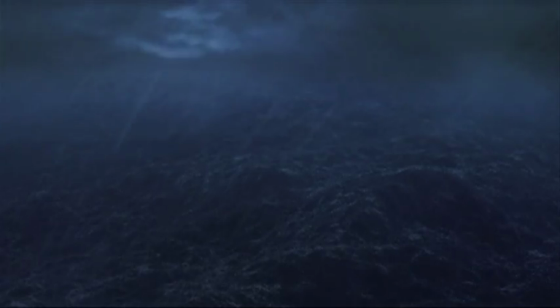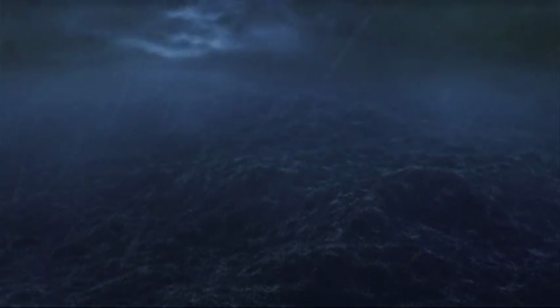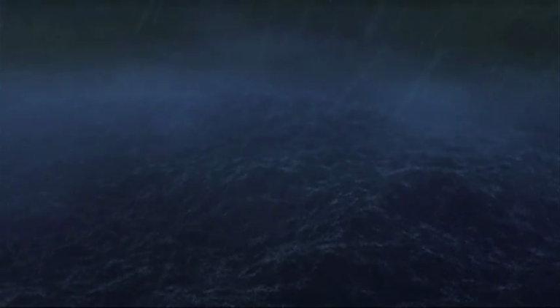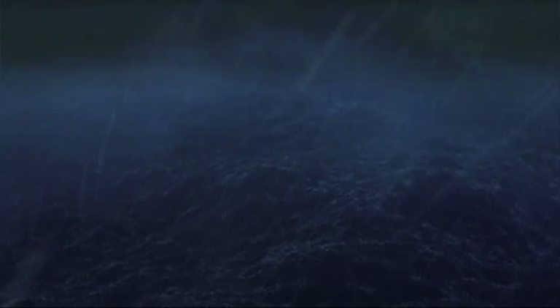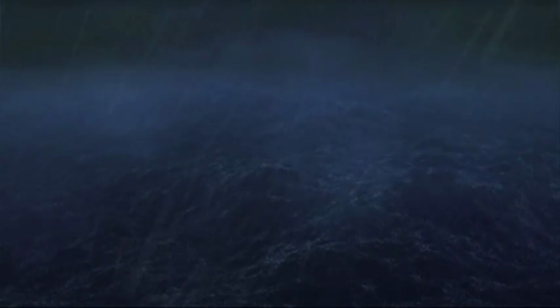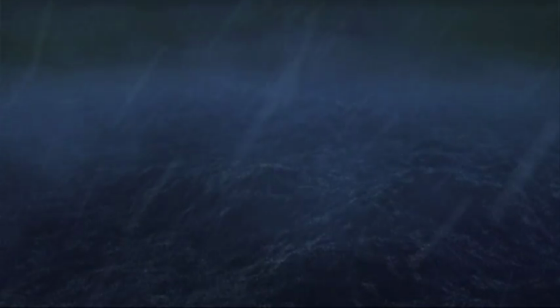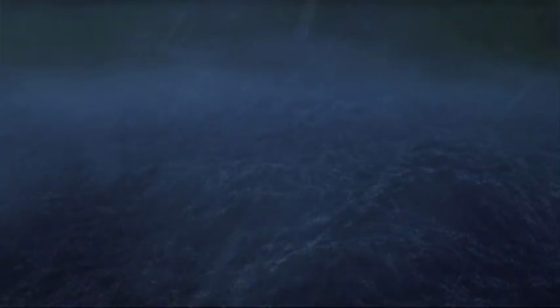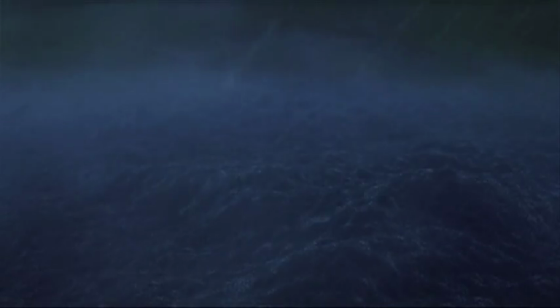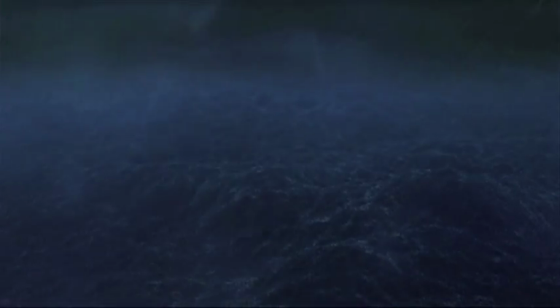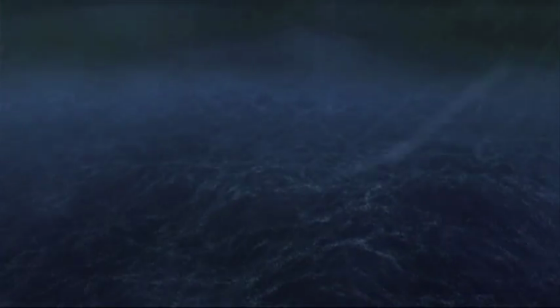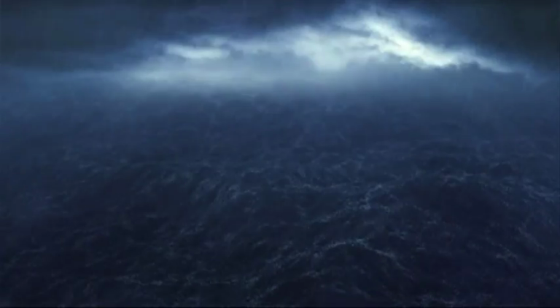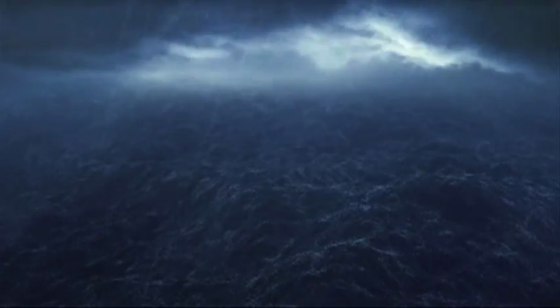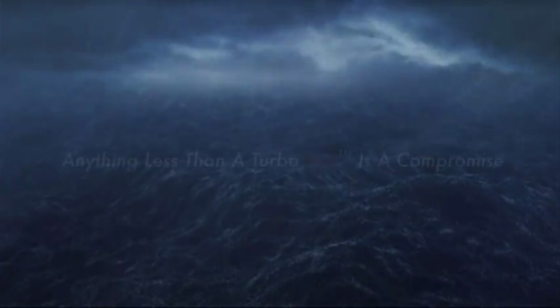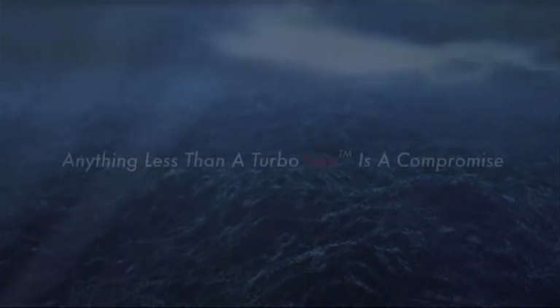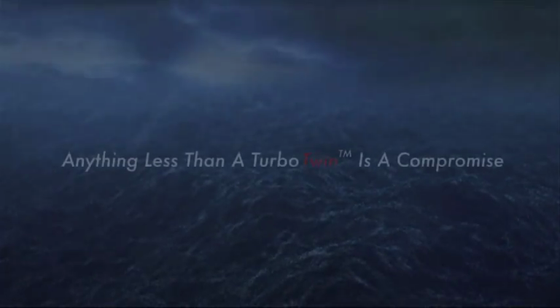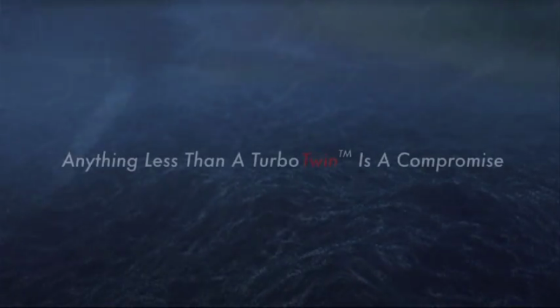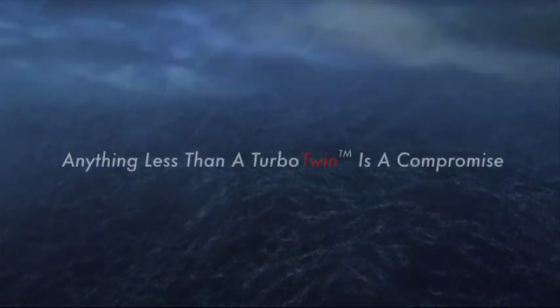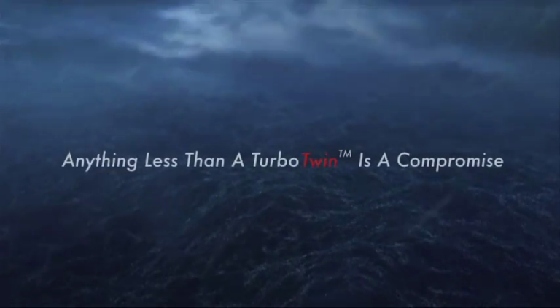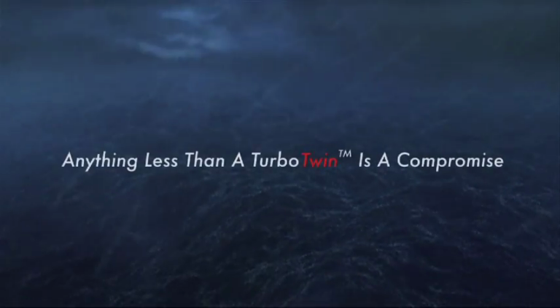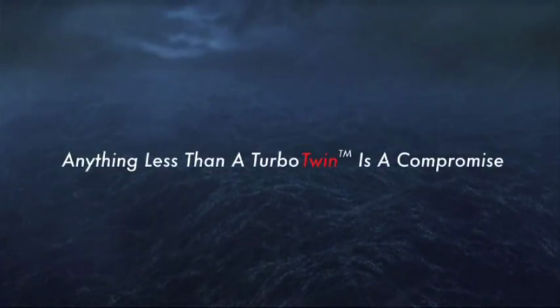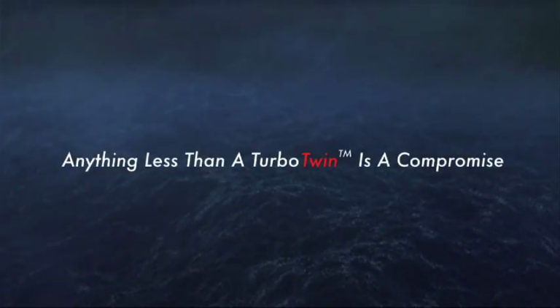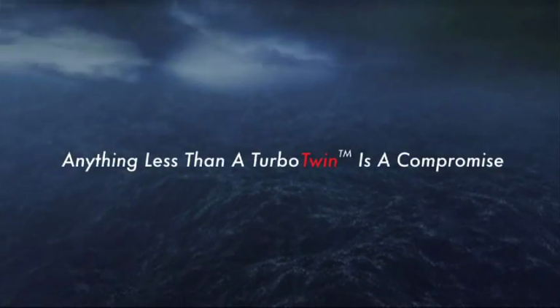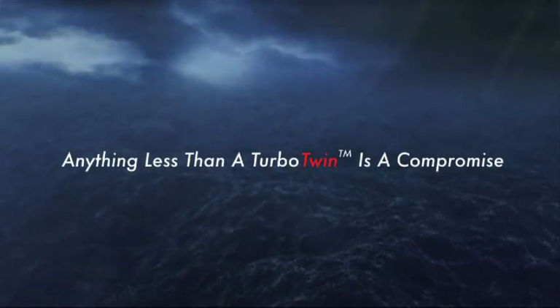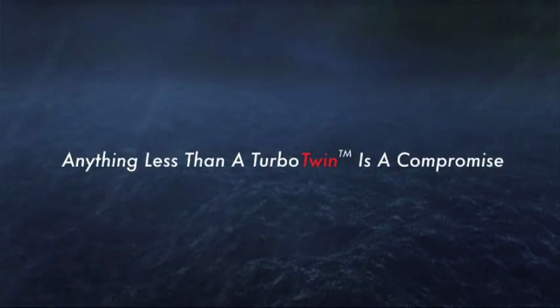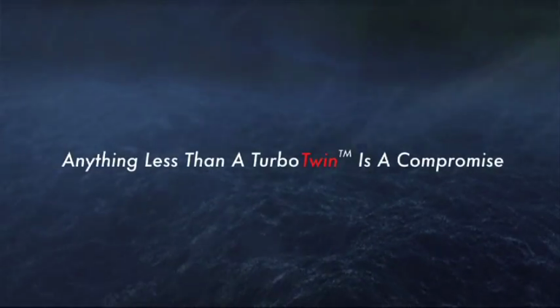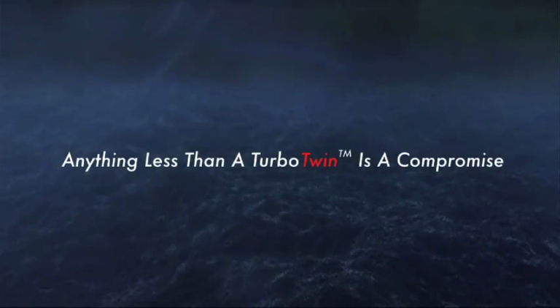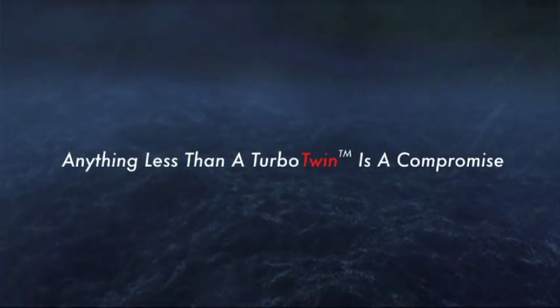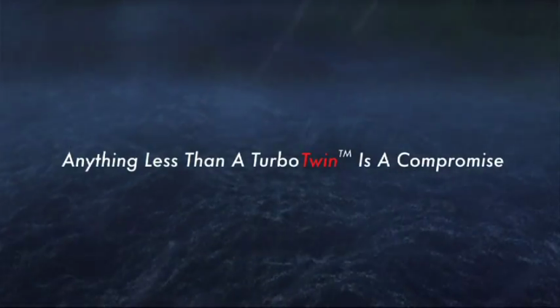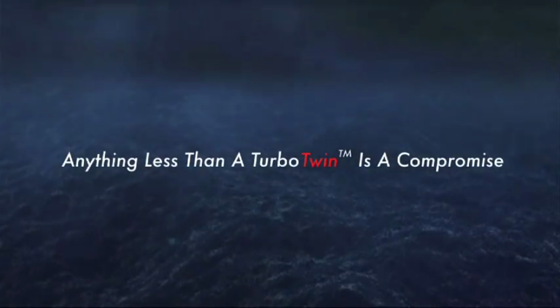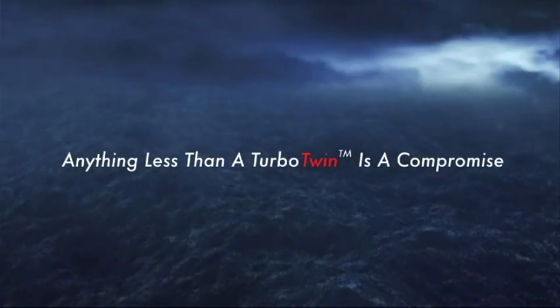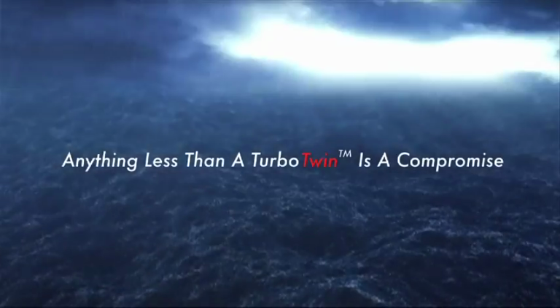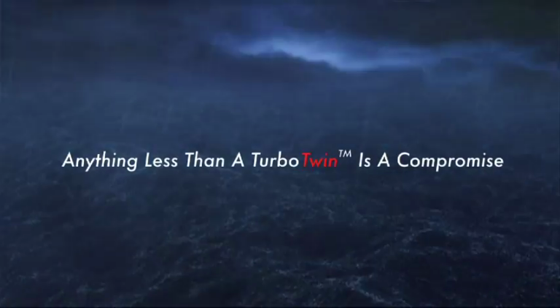In the North Pacific or any other maritime setting, anything less than a turbo twin is a compromise.